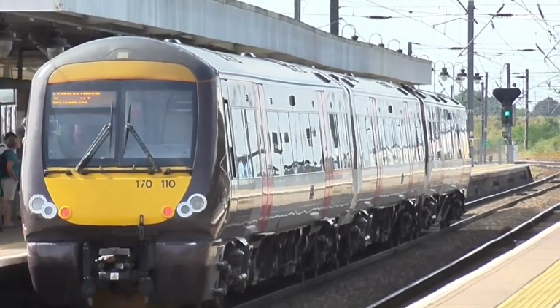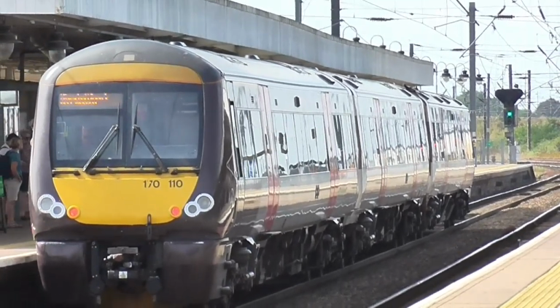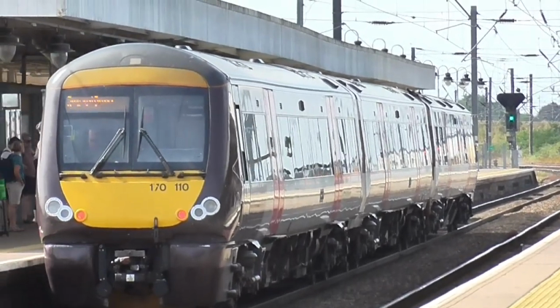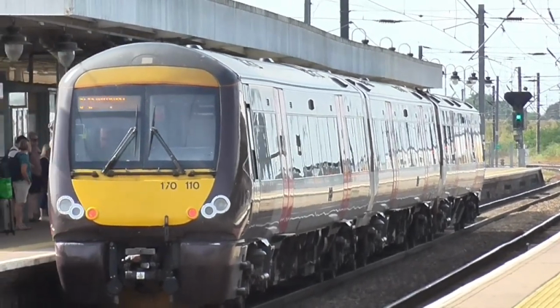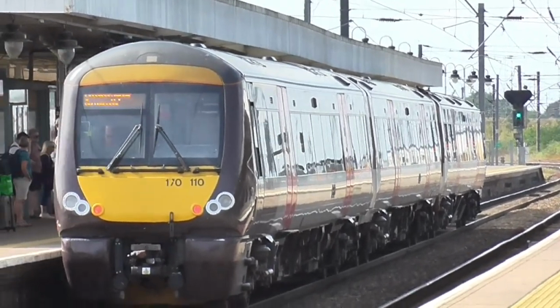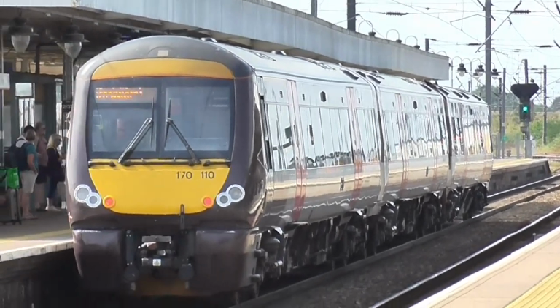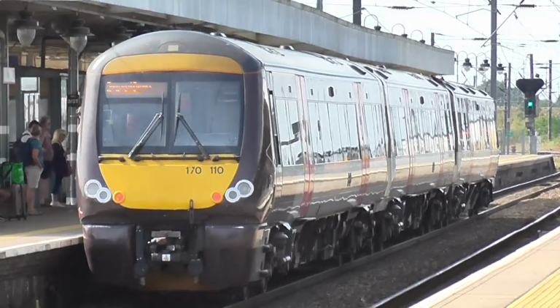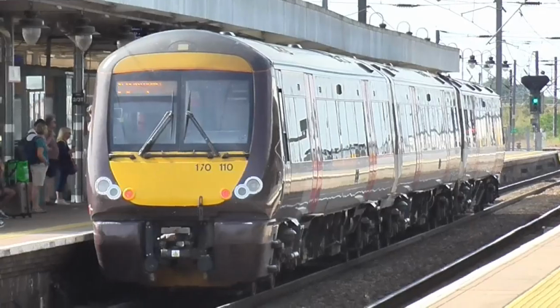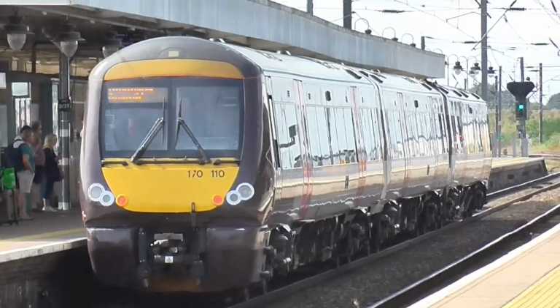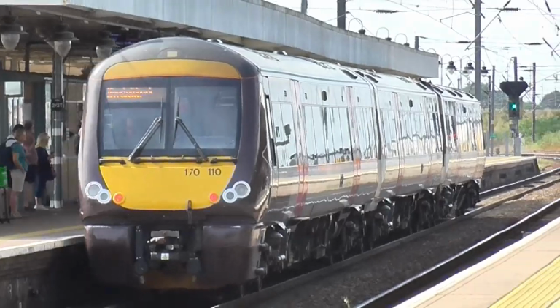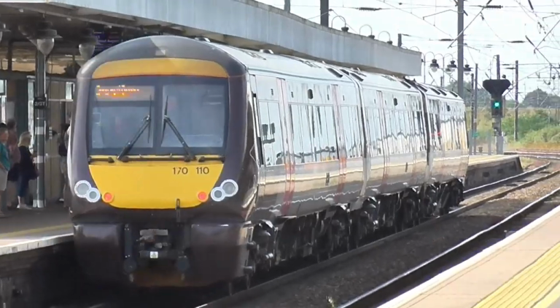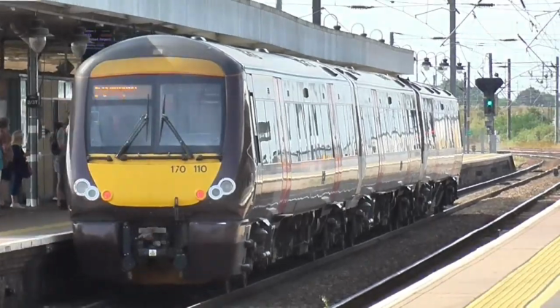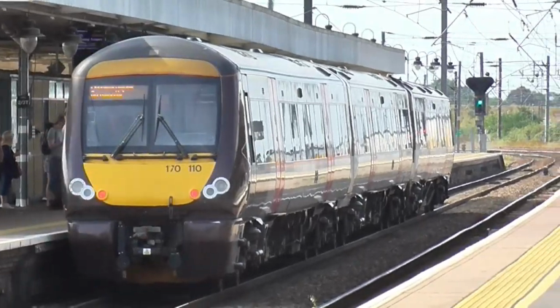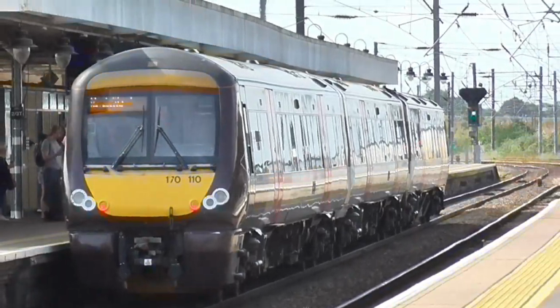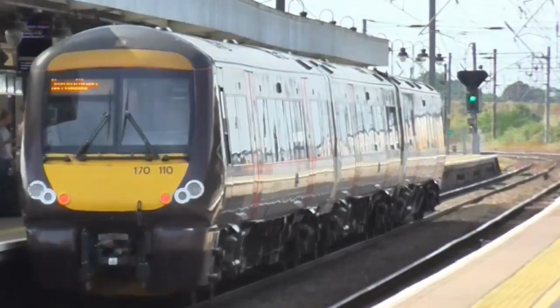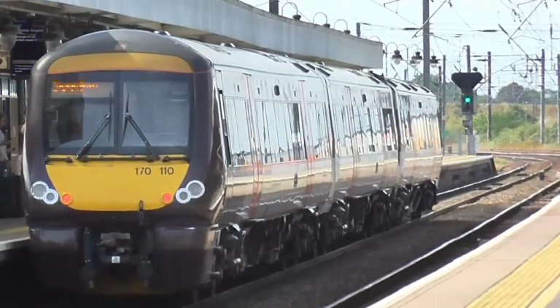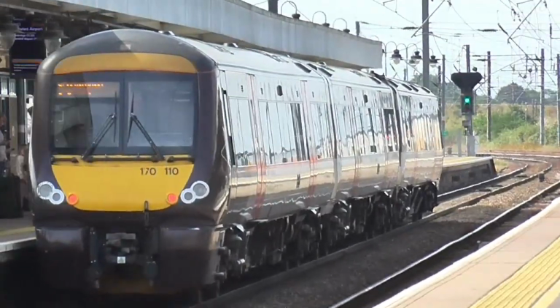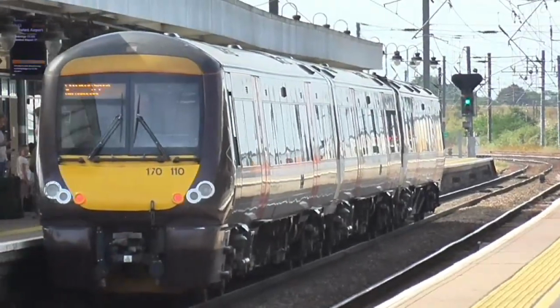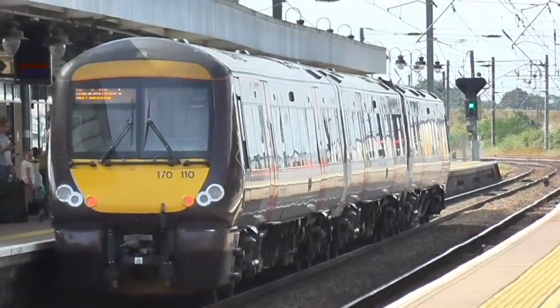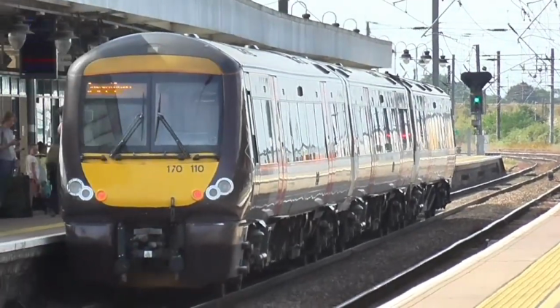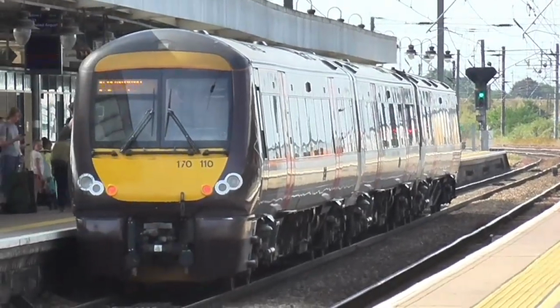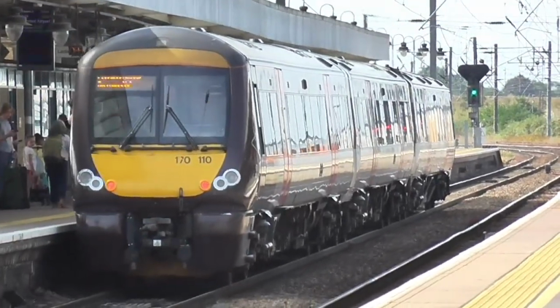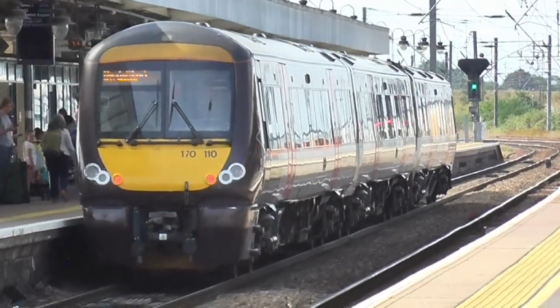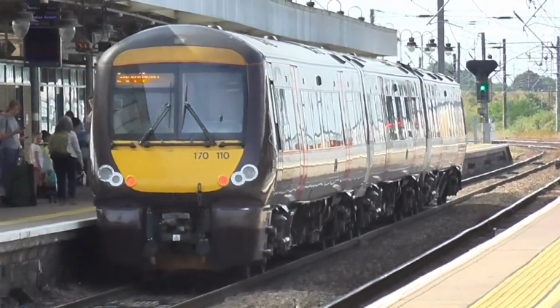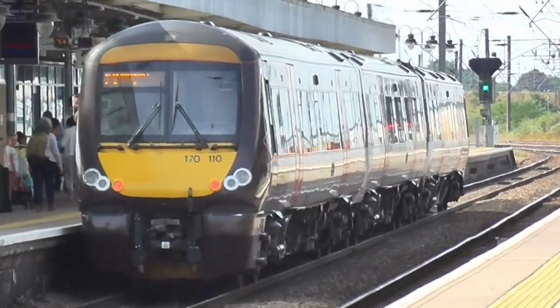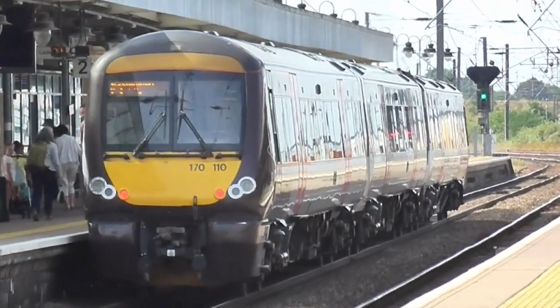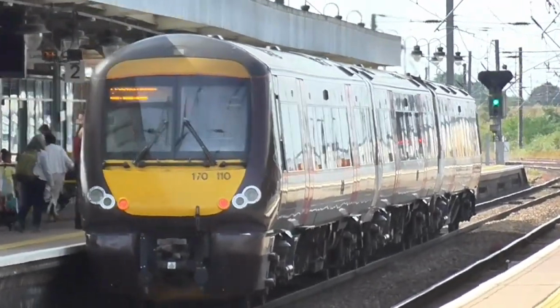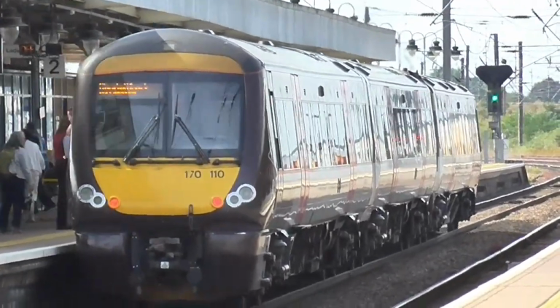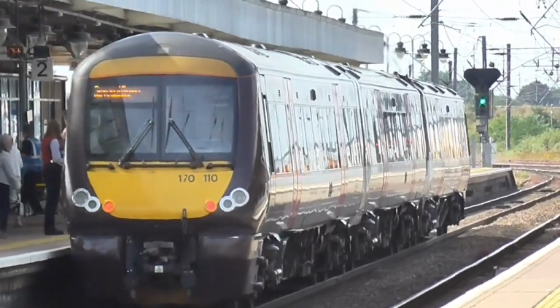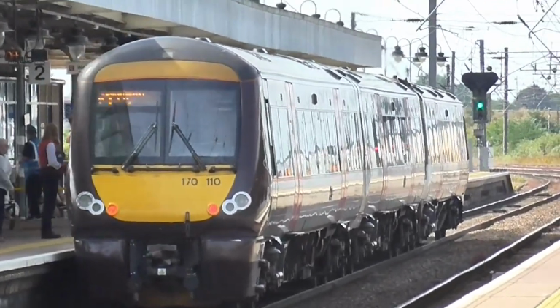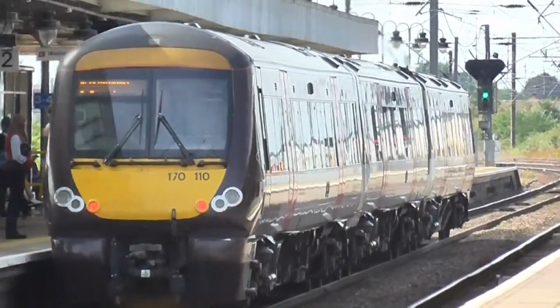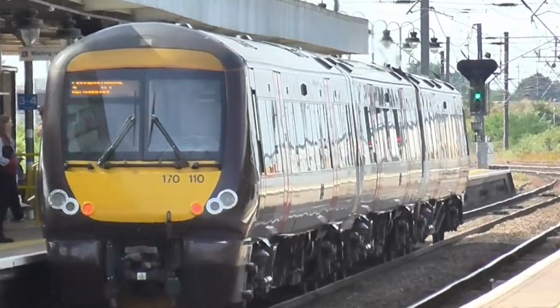170110 is continuing its journey to Stansted Airport. Off it goes.